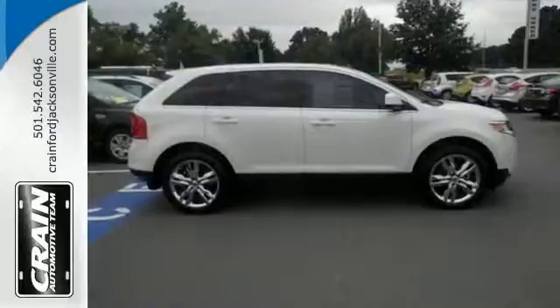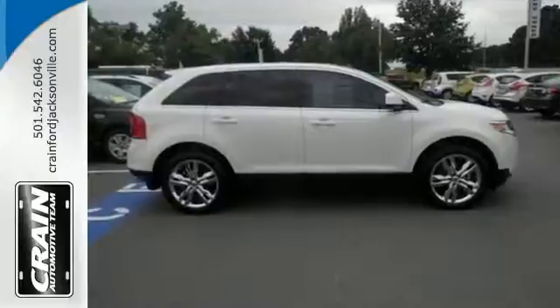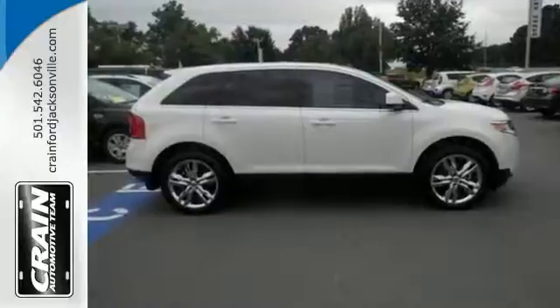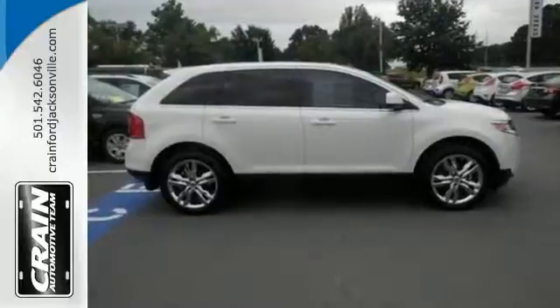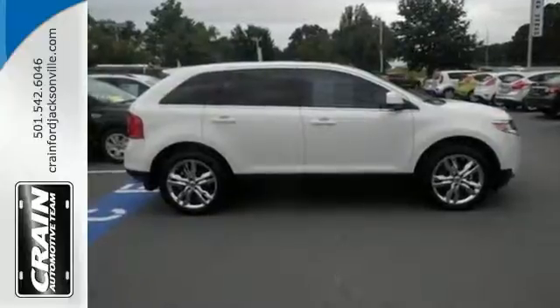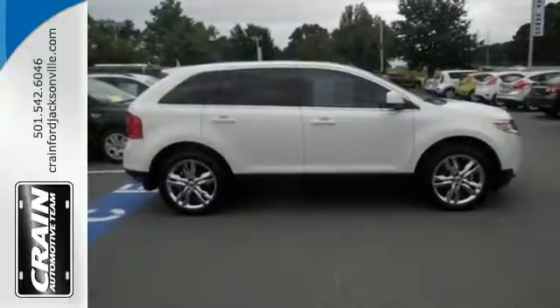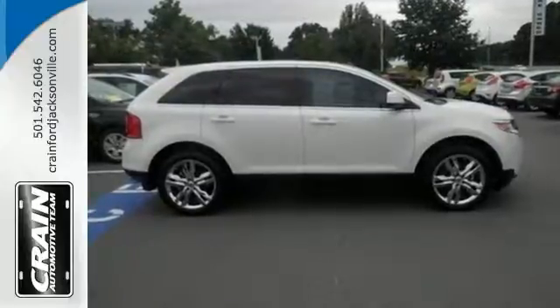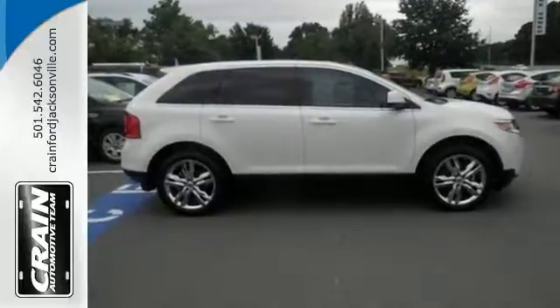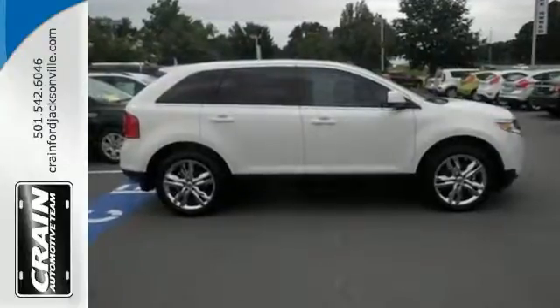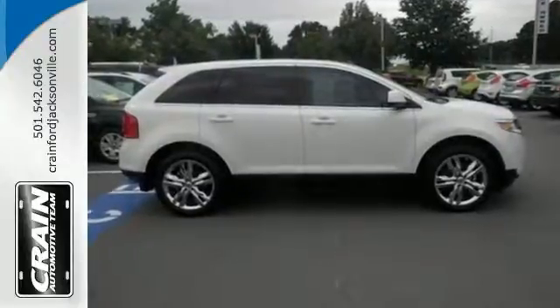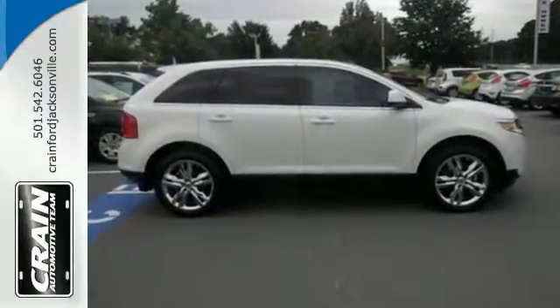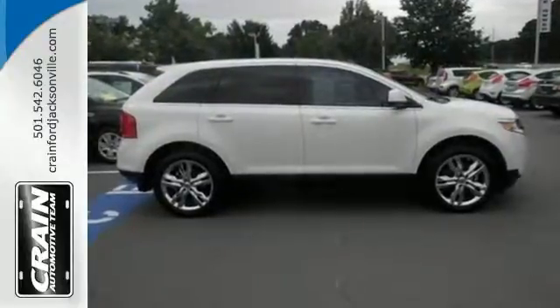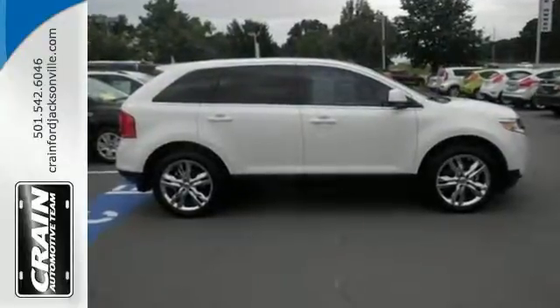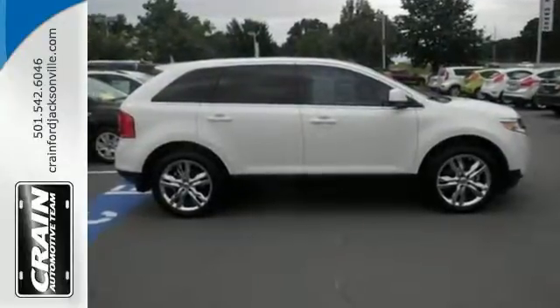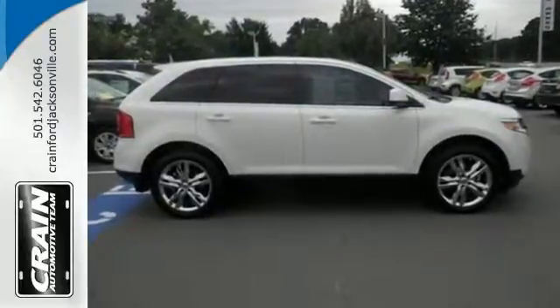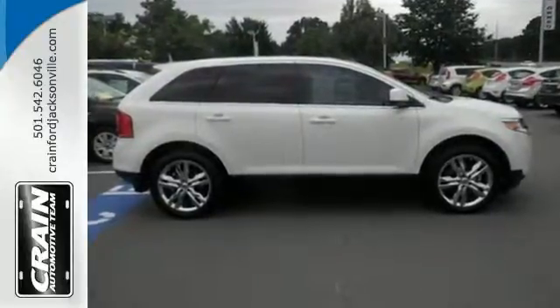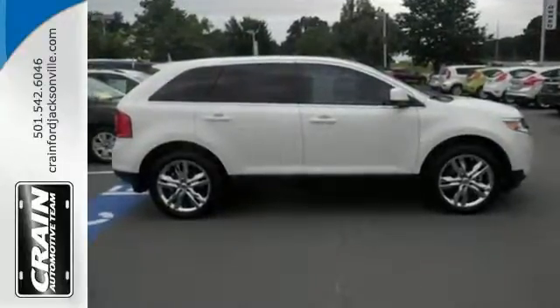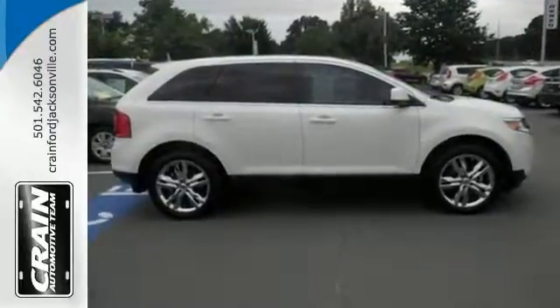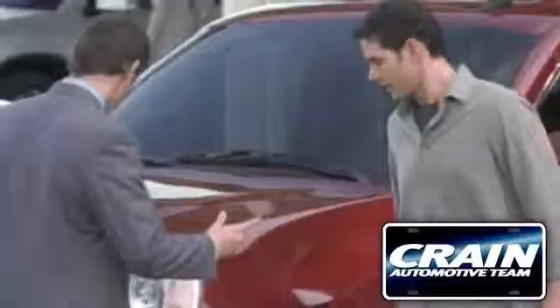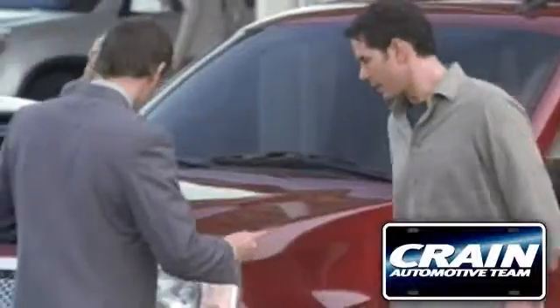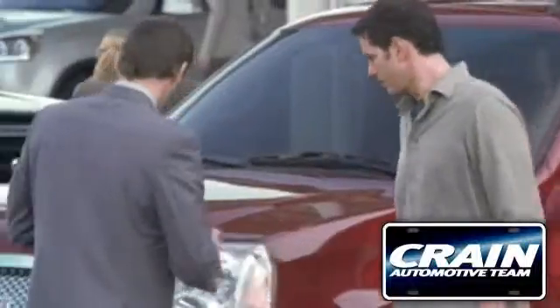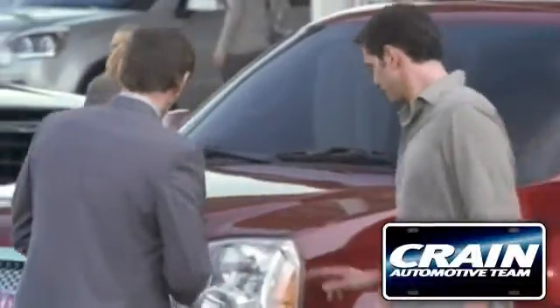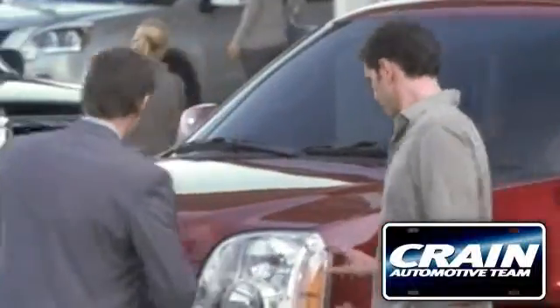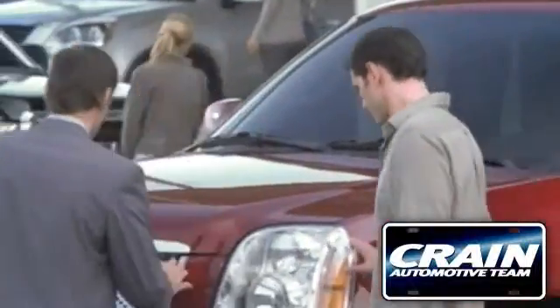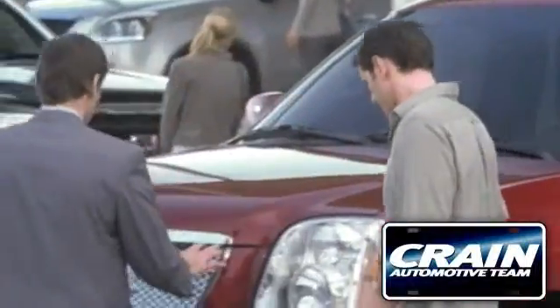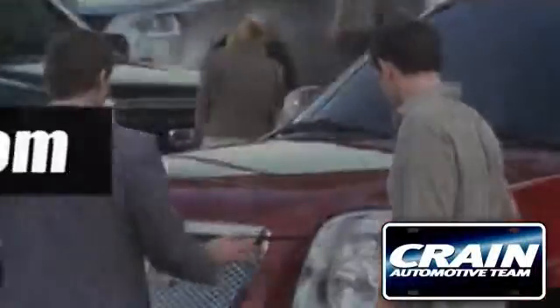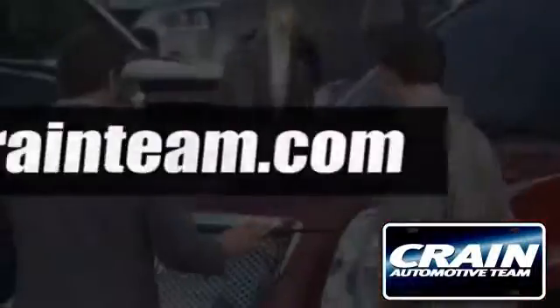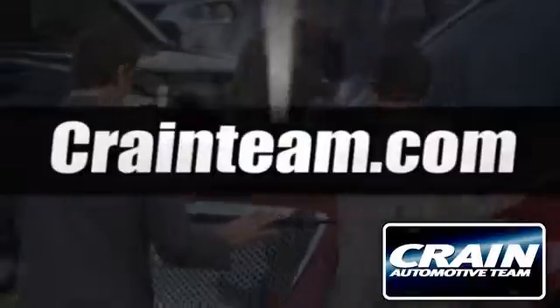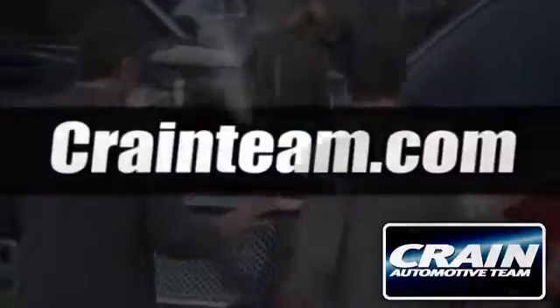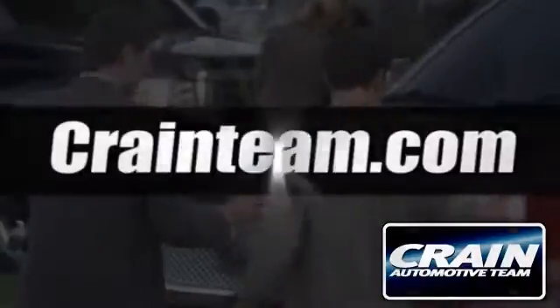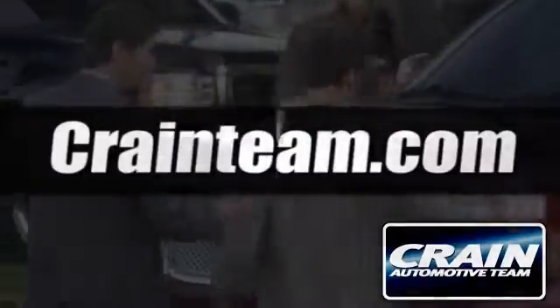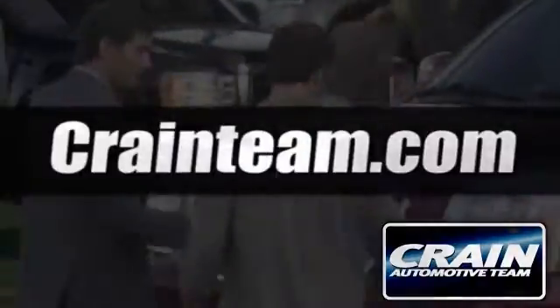Stop in and check it out today. Visit us anytime at craneteam.com.